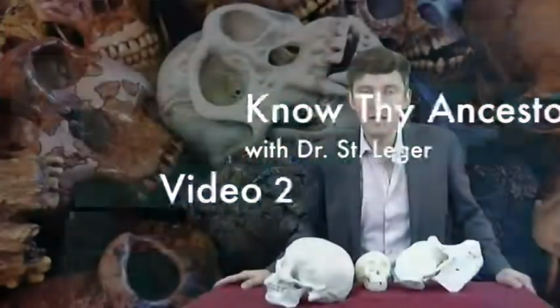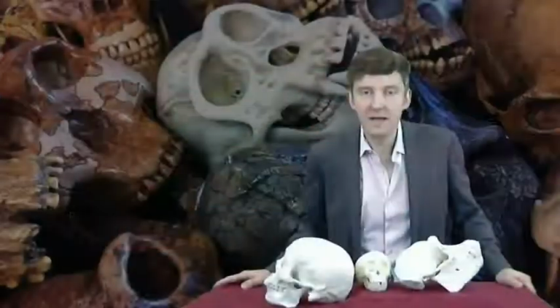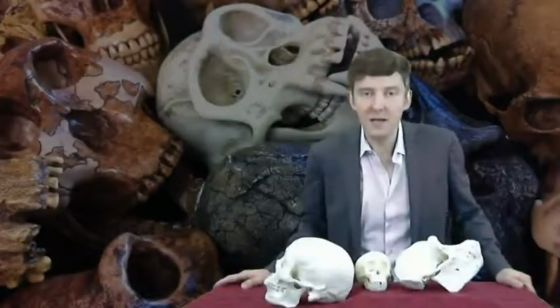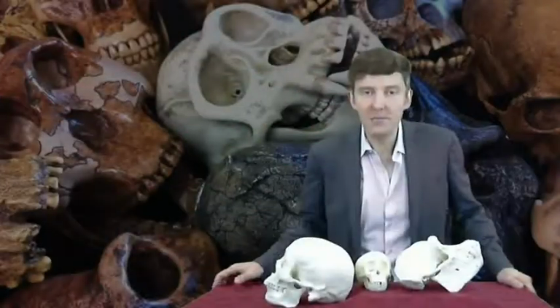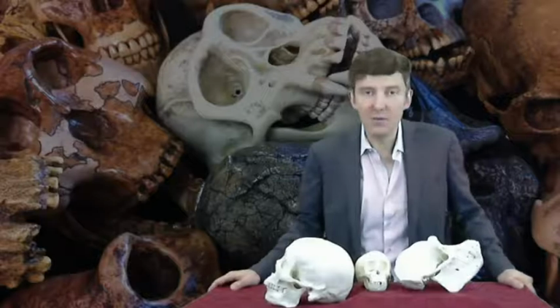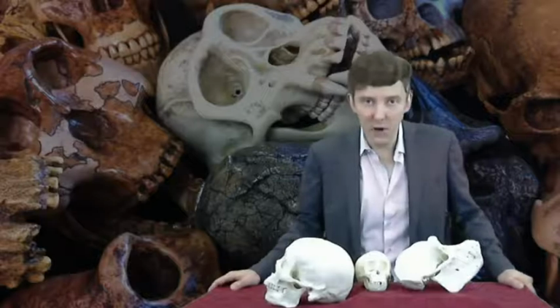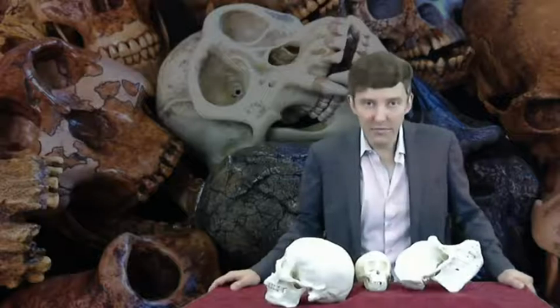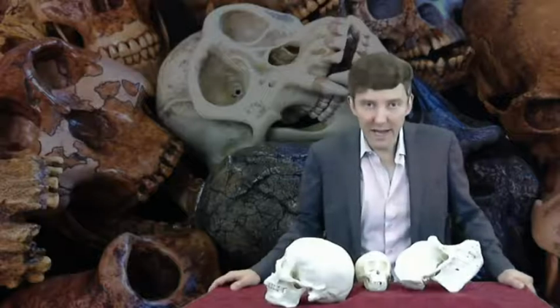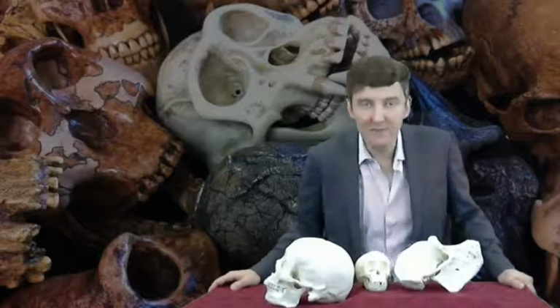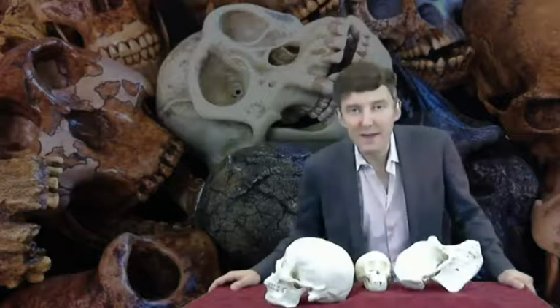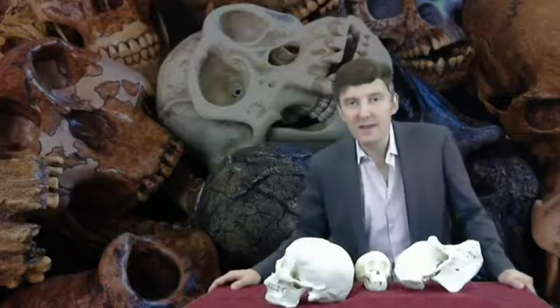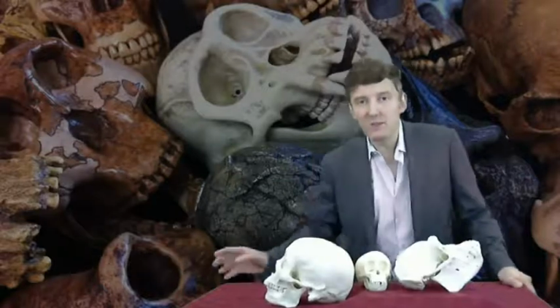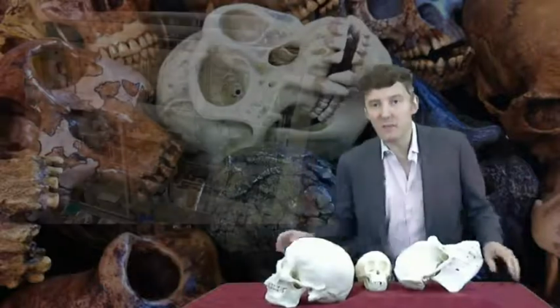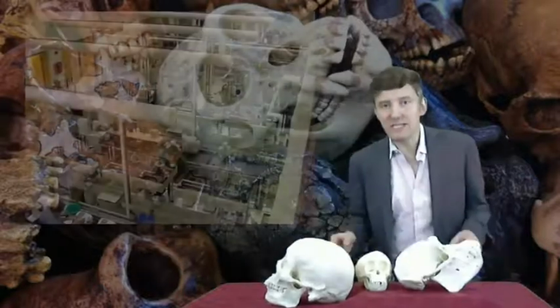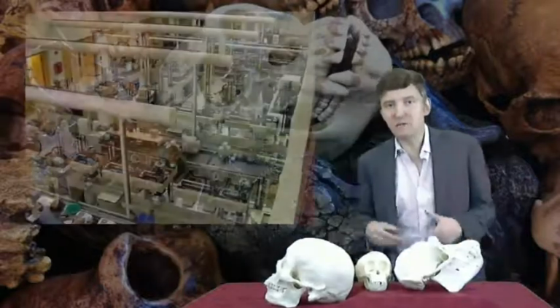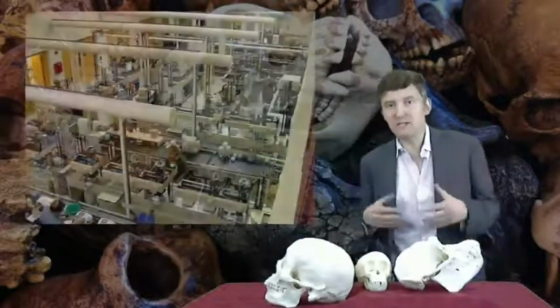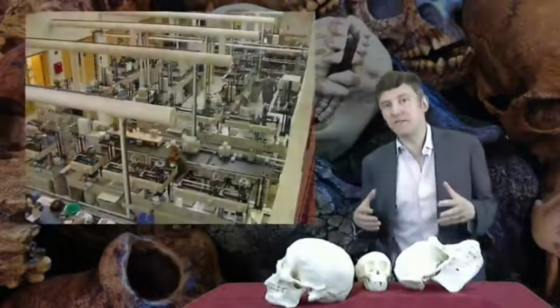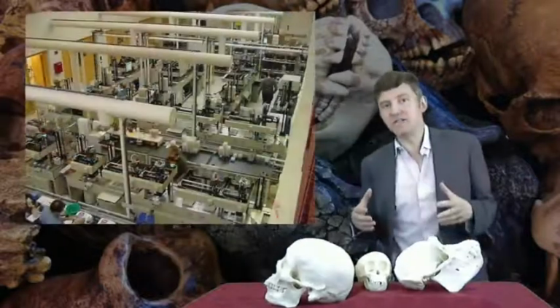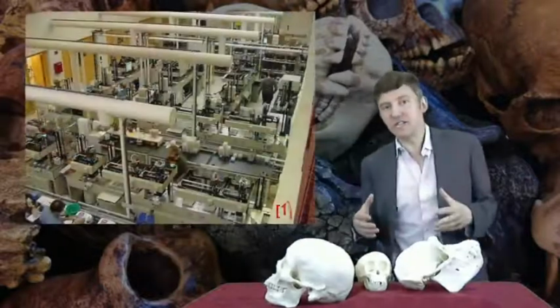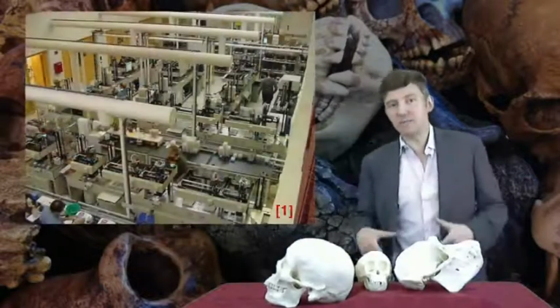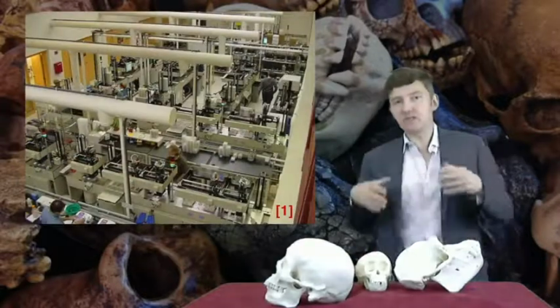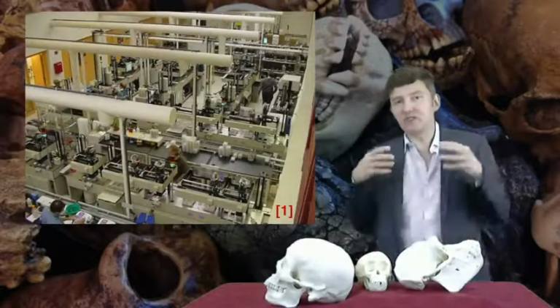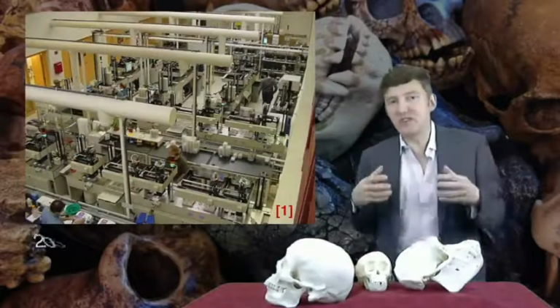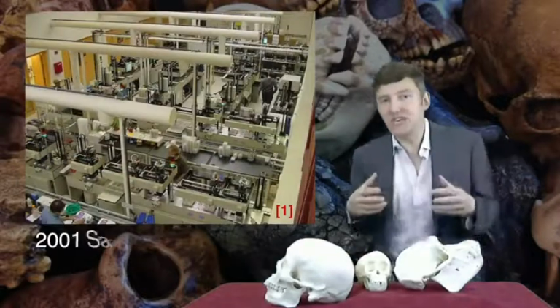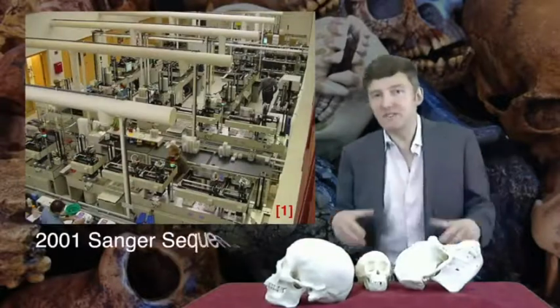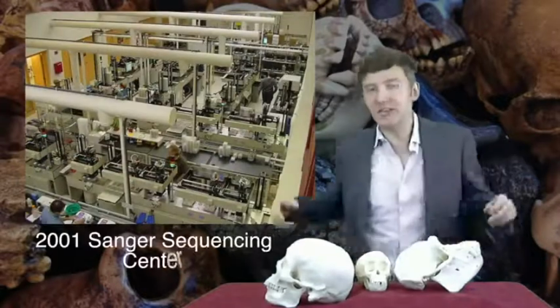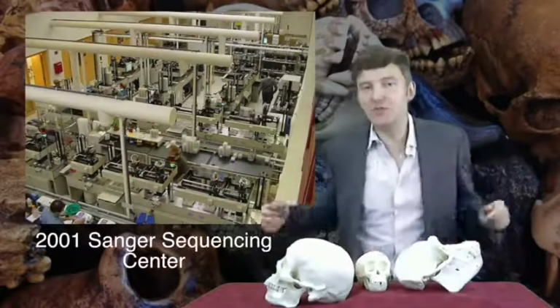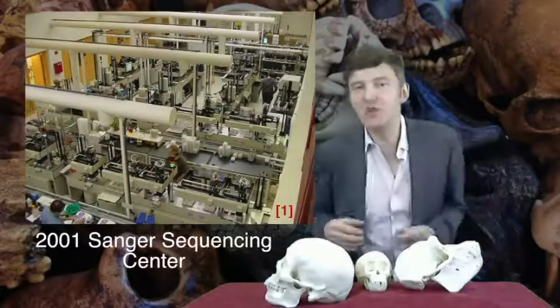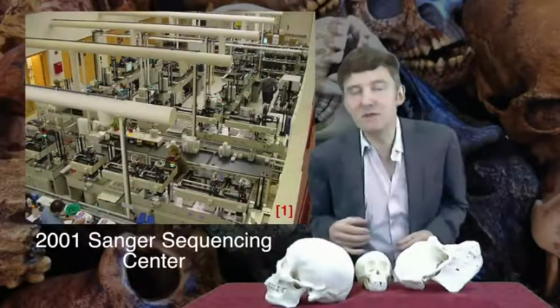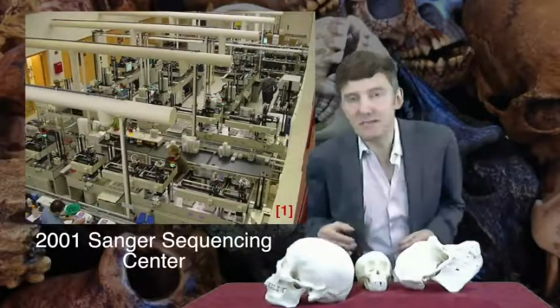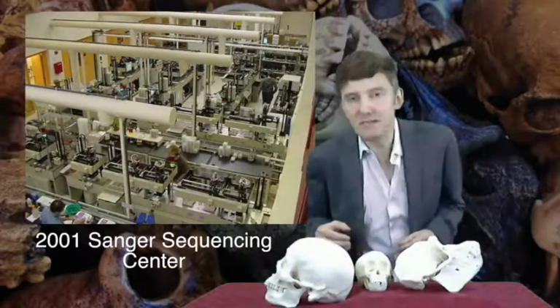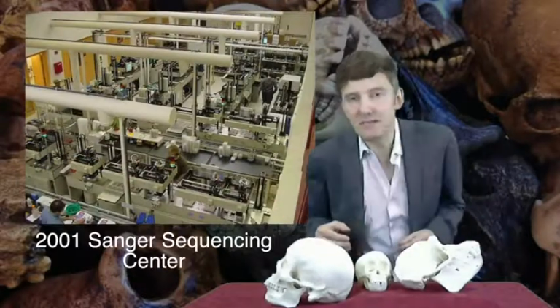Hello, welcome back. The way we sequenced the first genomes took years and enormous amounts of money.